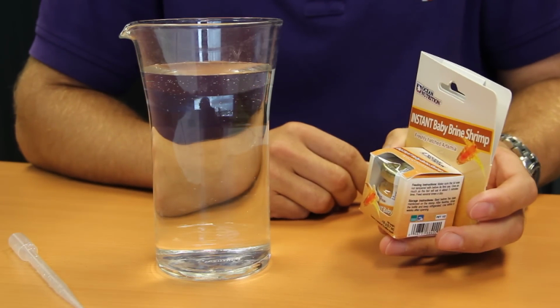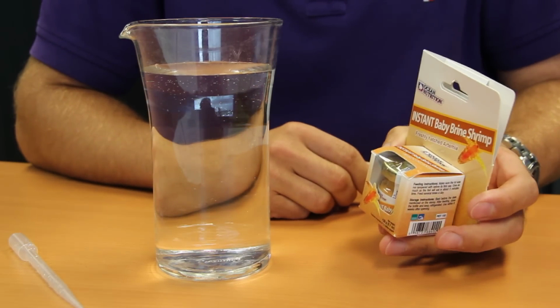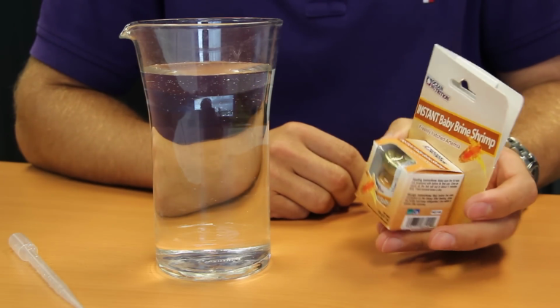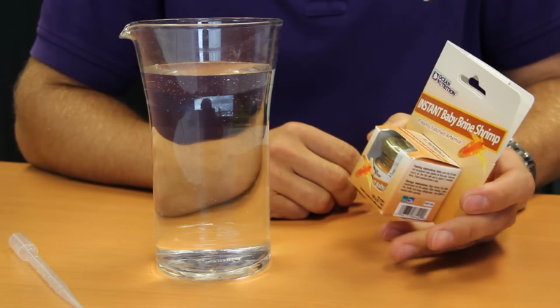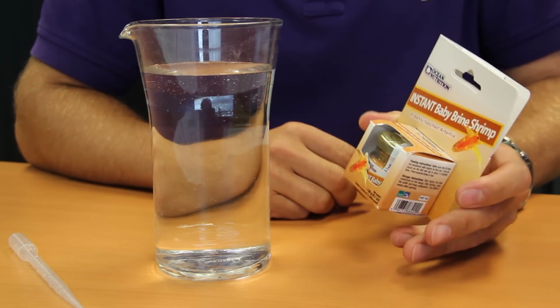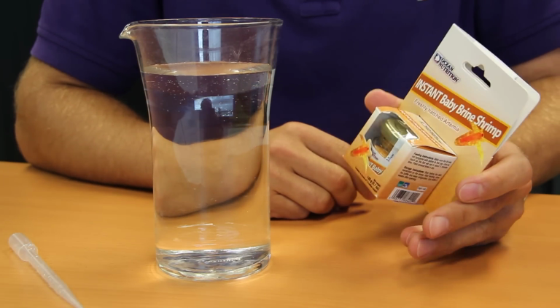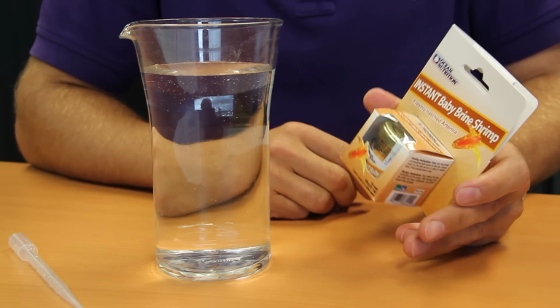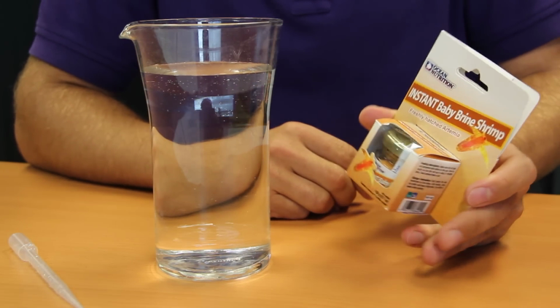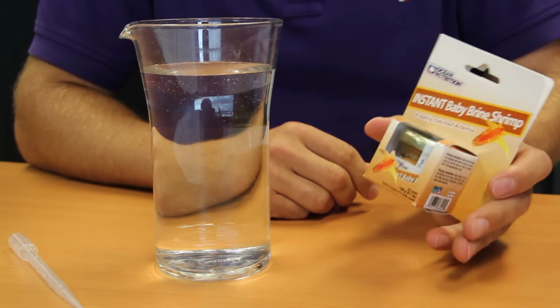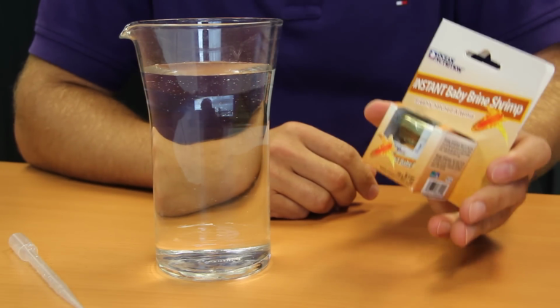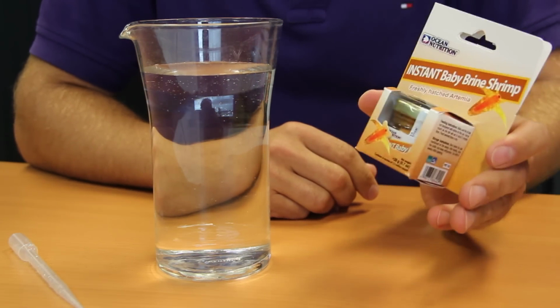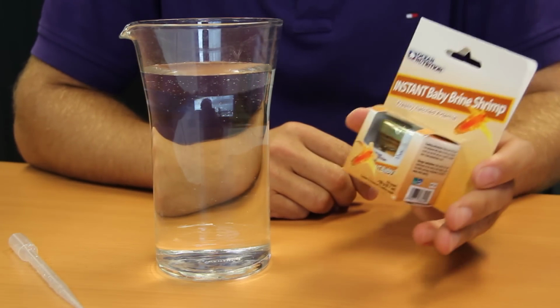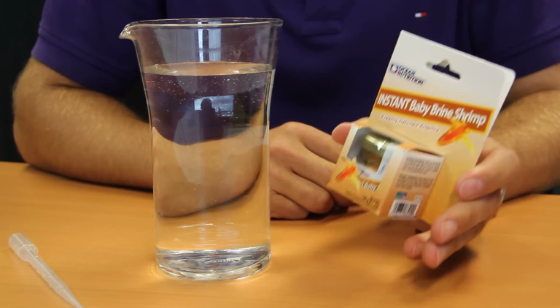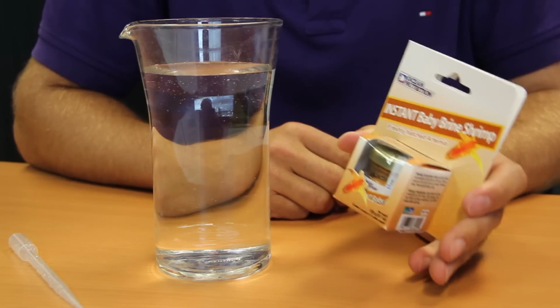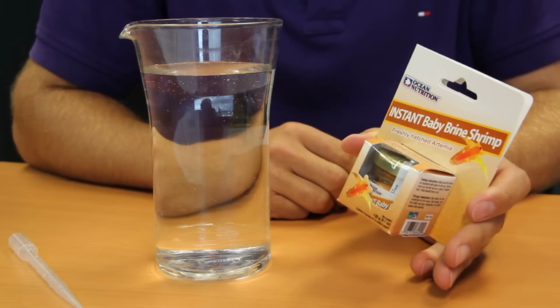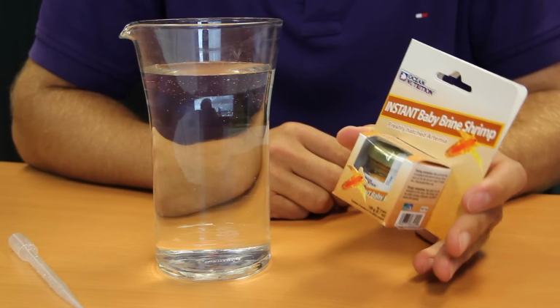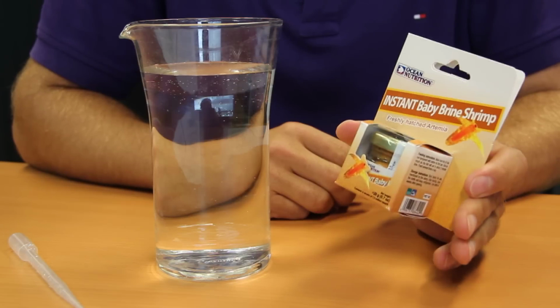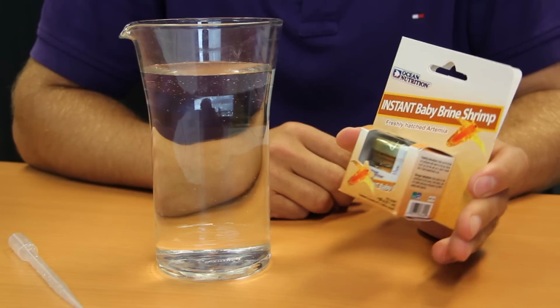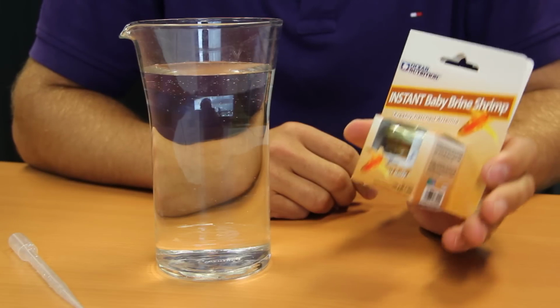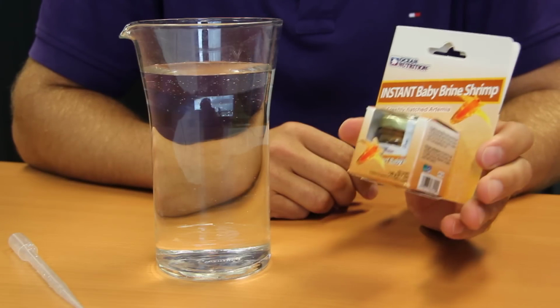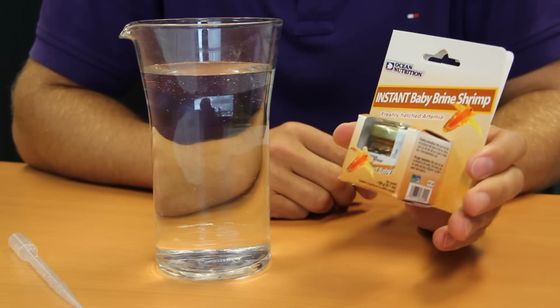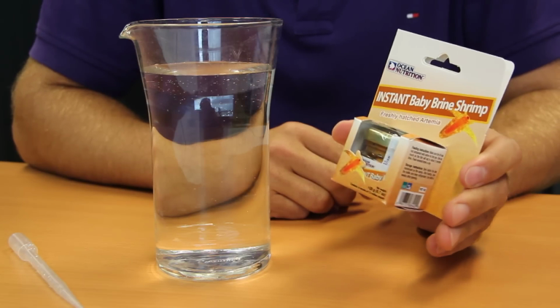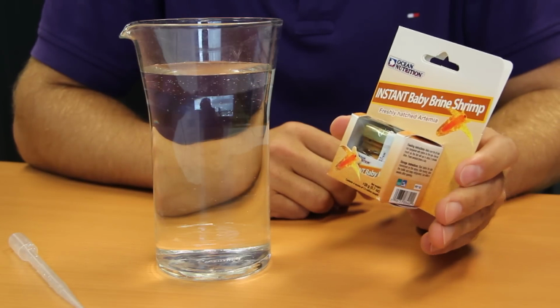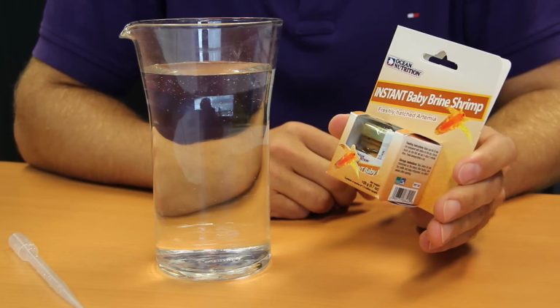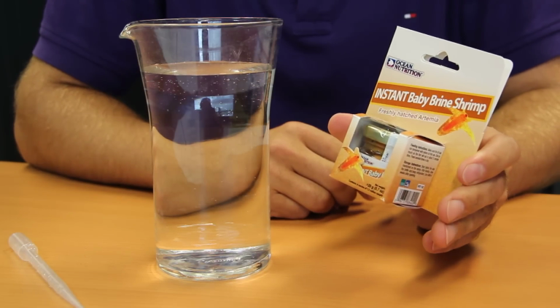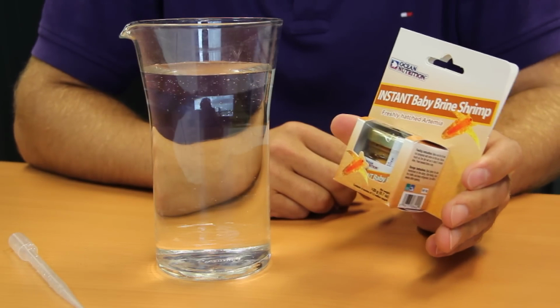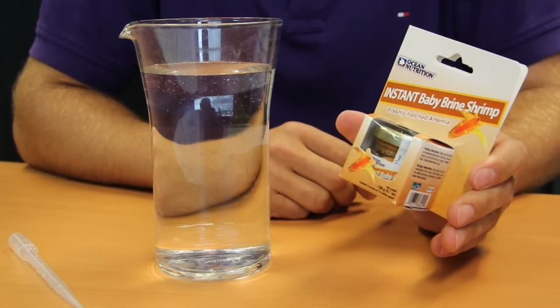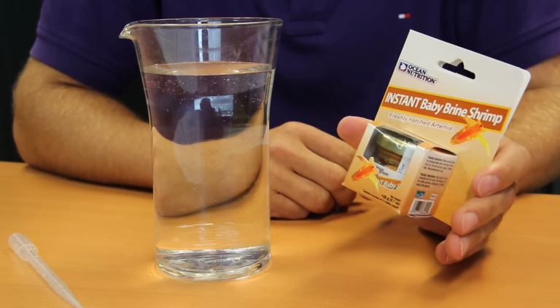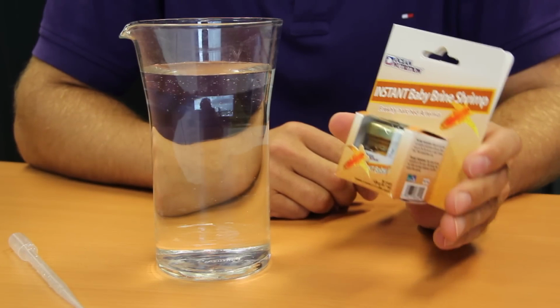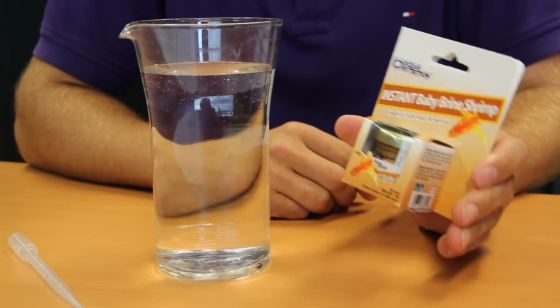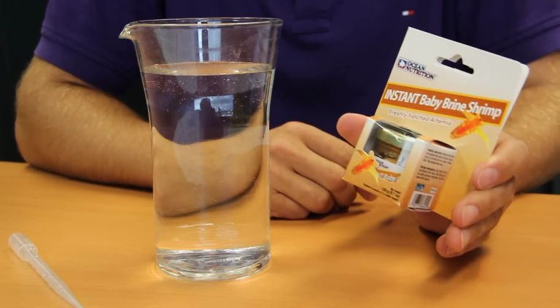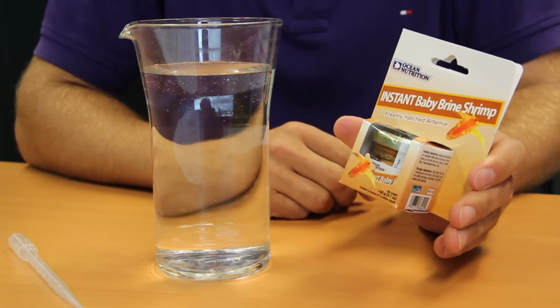Ocean Nutrition has developed Instant Baby Brine Shrimp, a product that allows you to use brine shrimp when and where you need them.